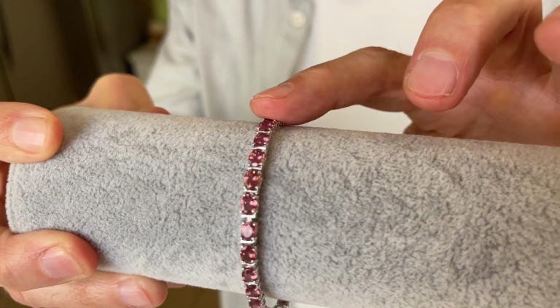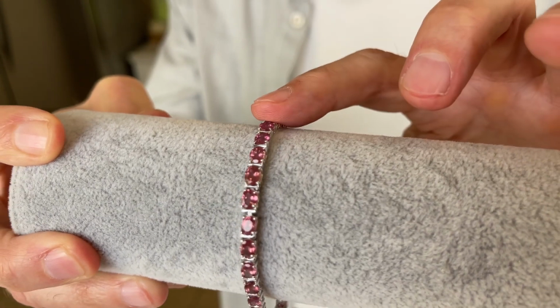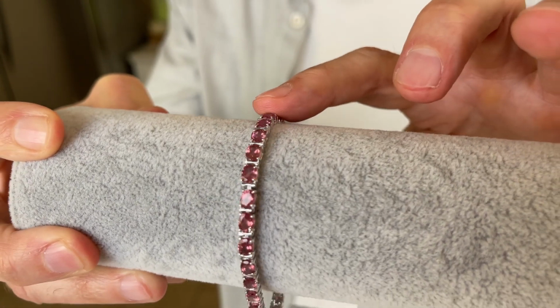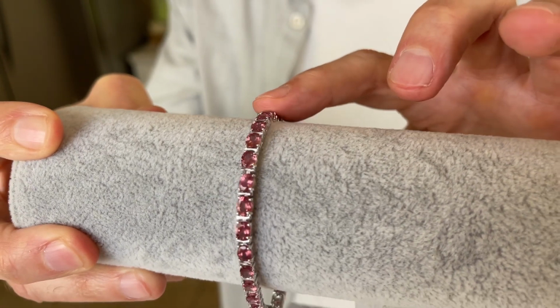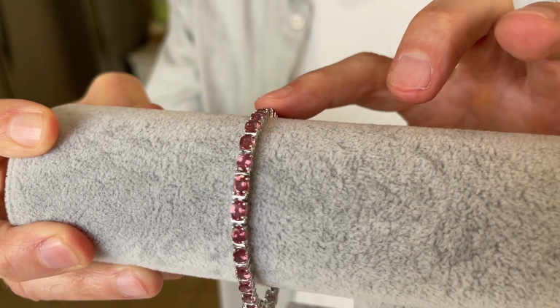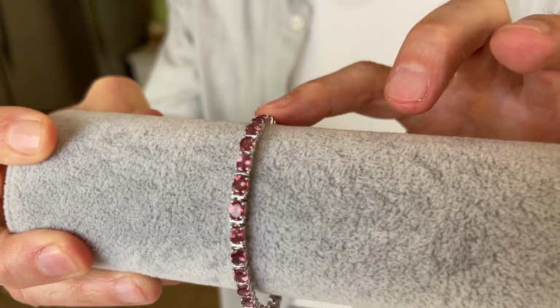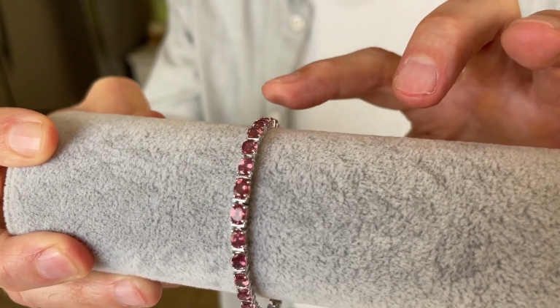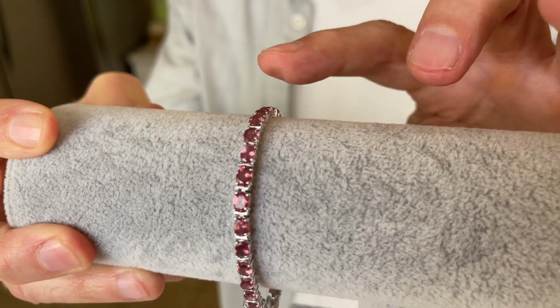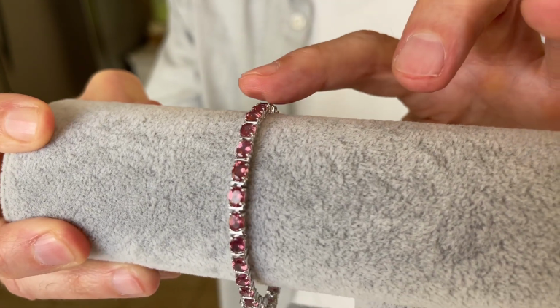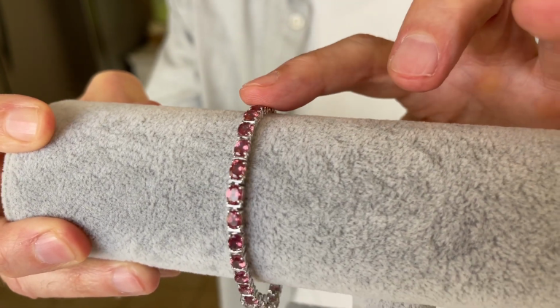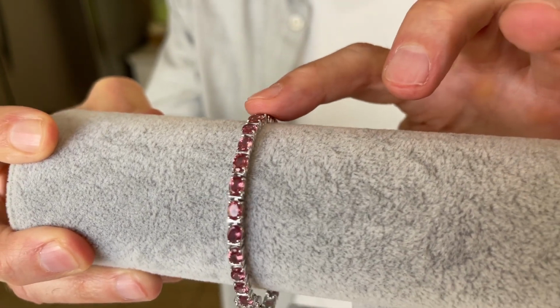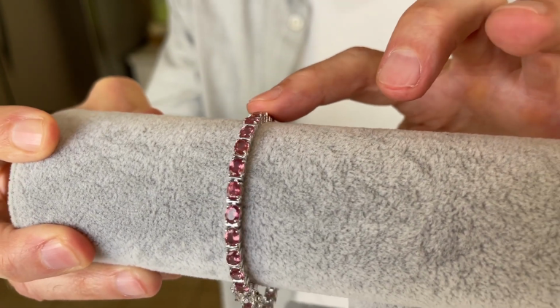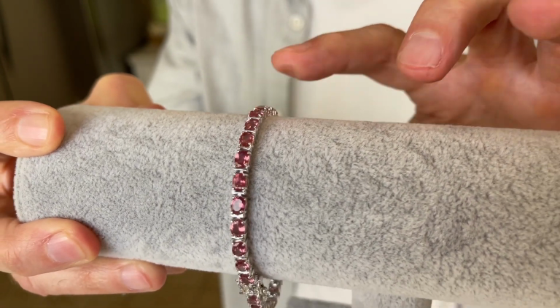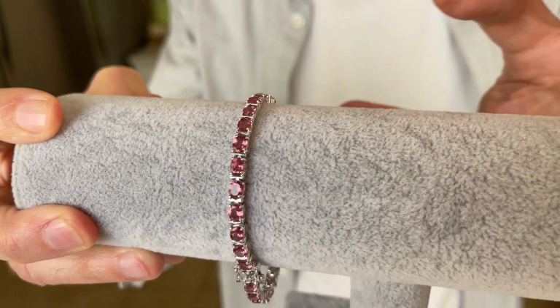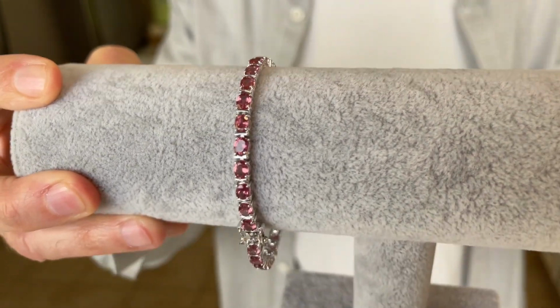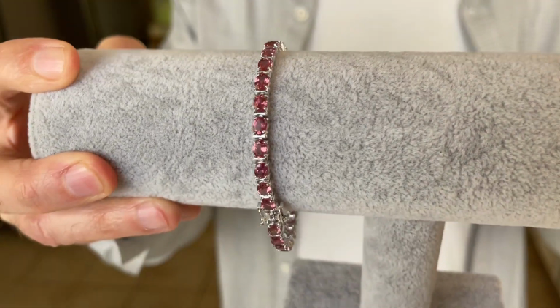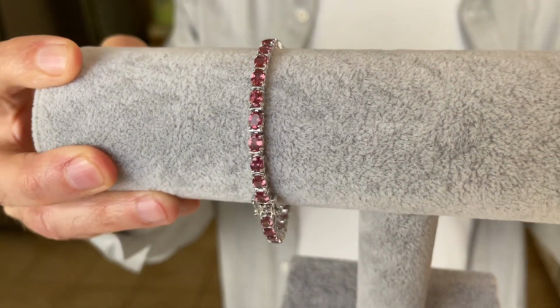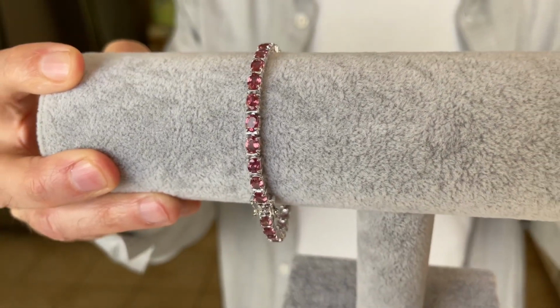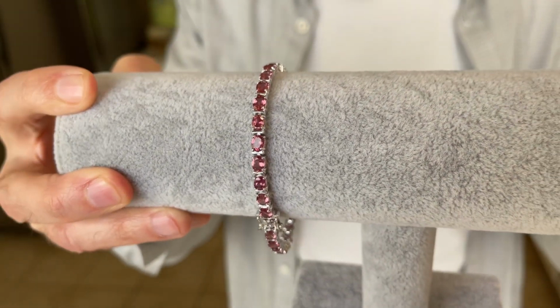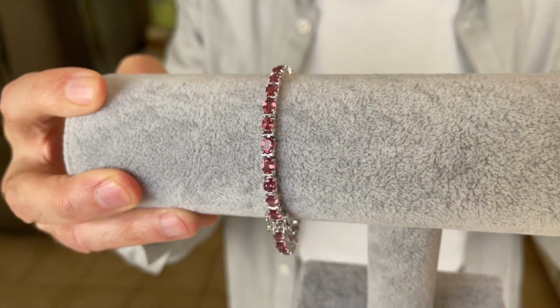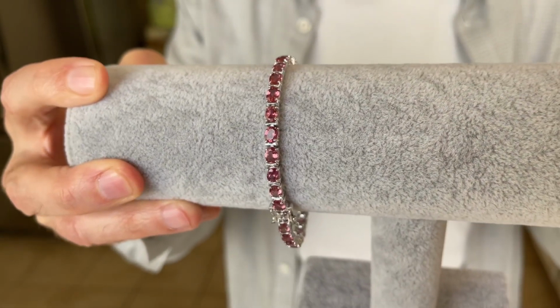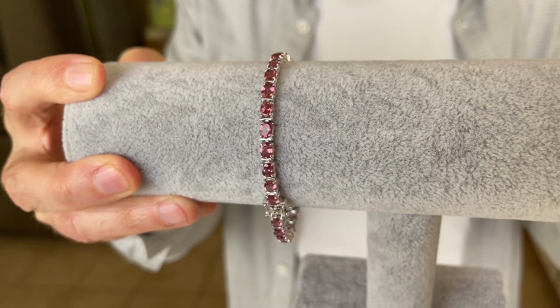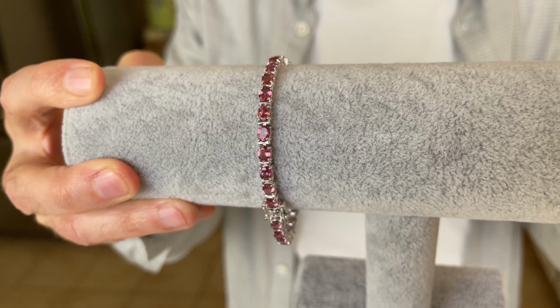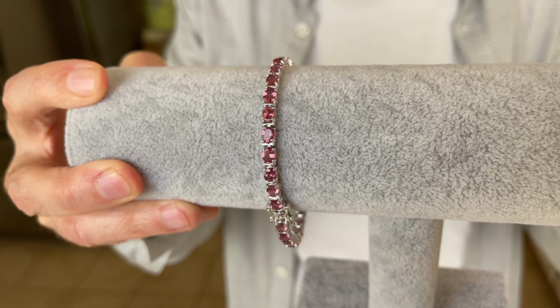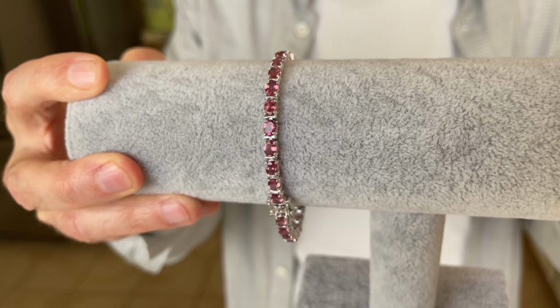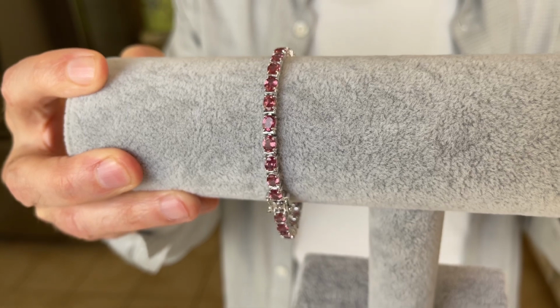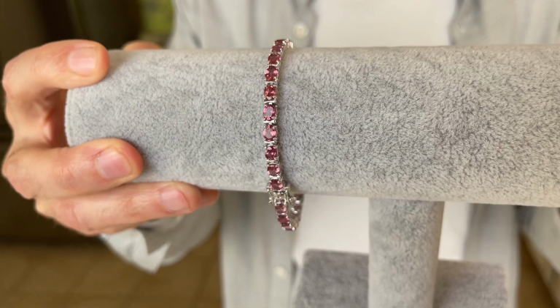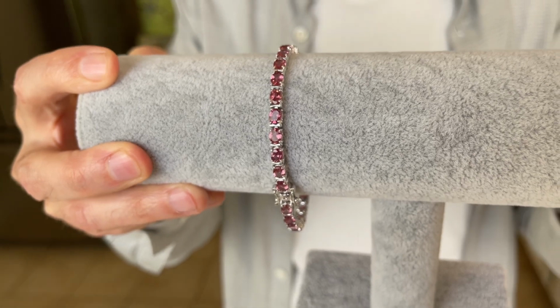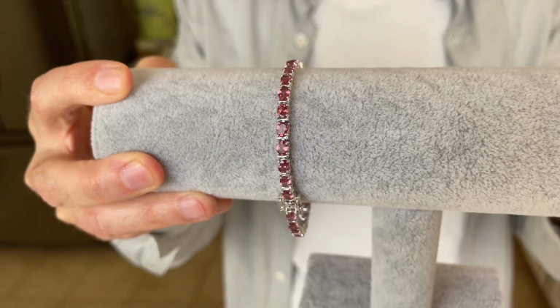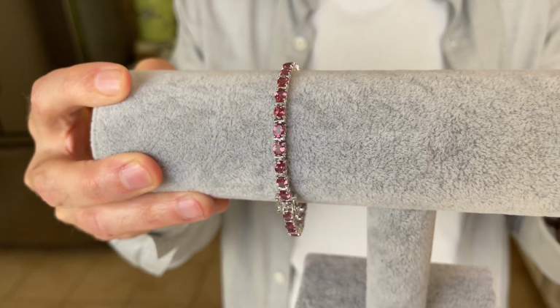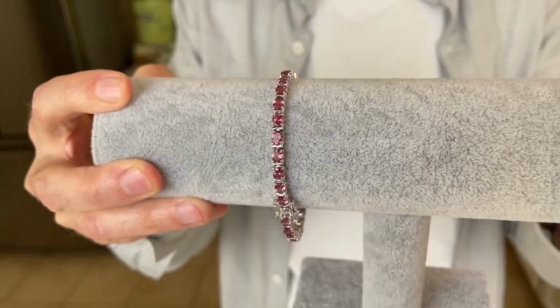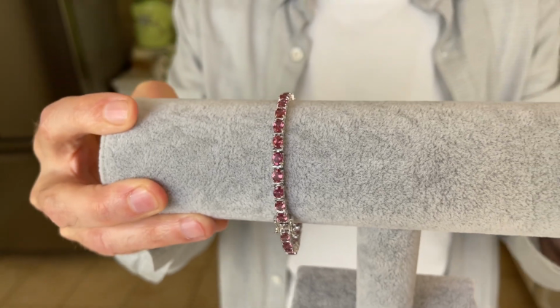There's a bar that separates it. I love this so much. It's twelve and a half carats of color shift garnet.